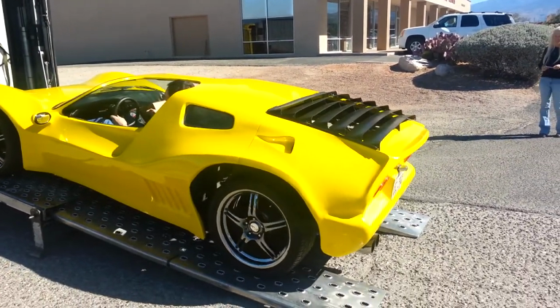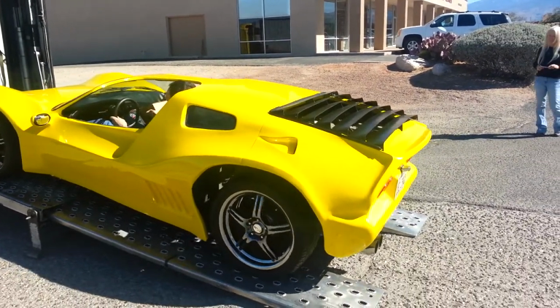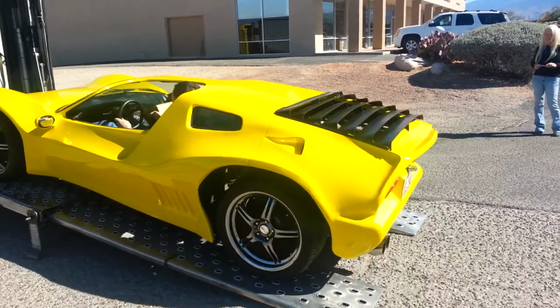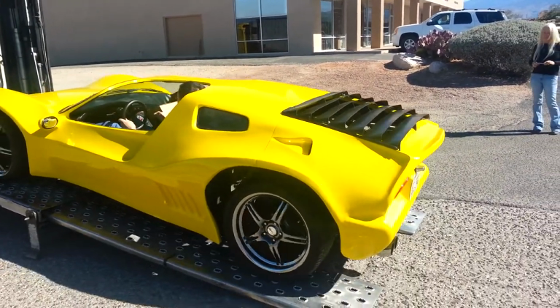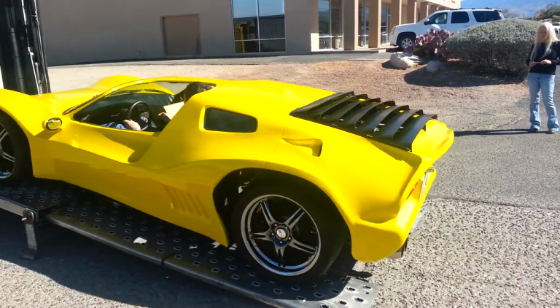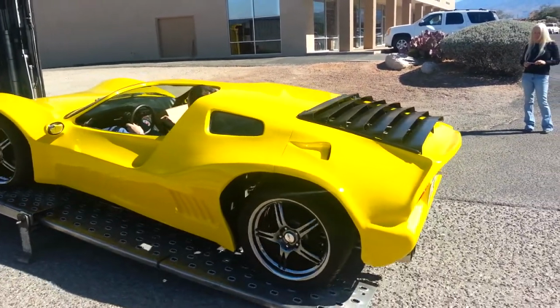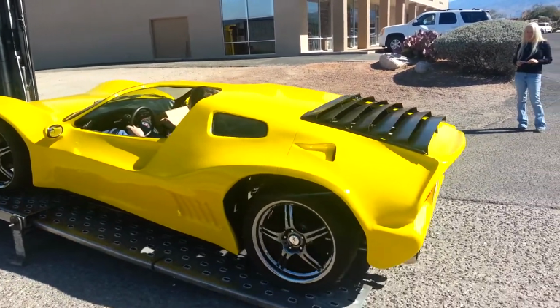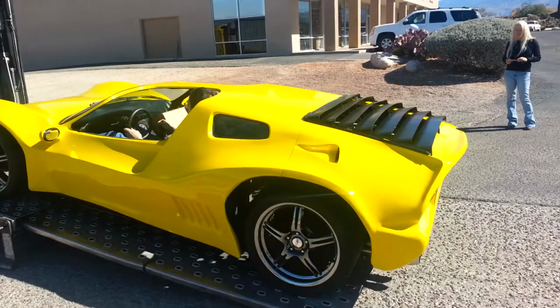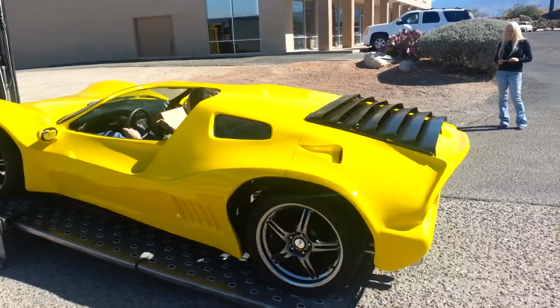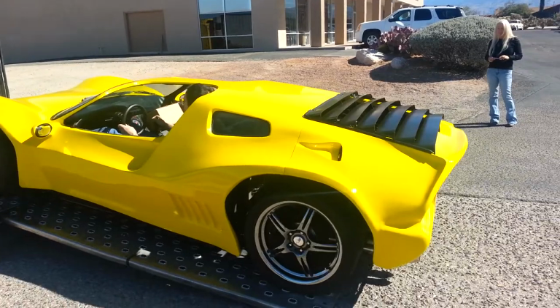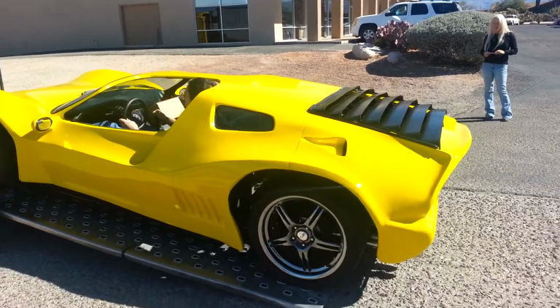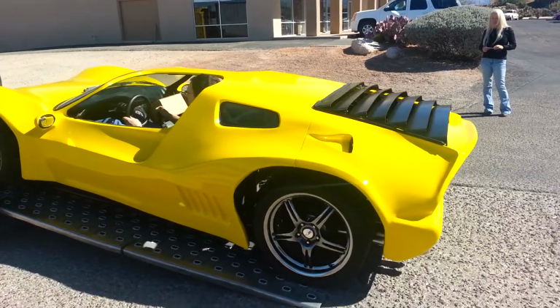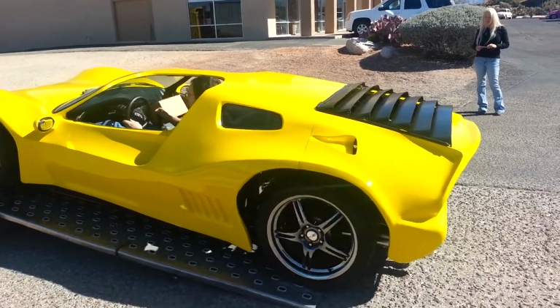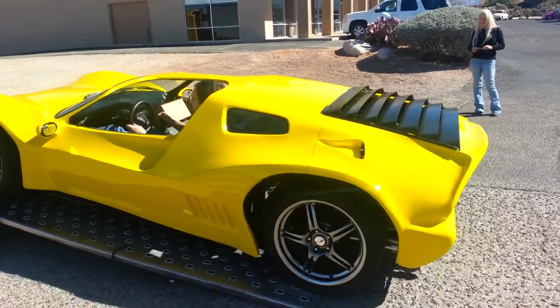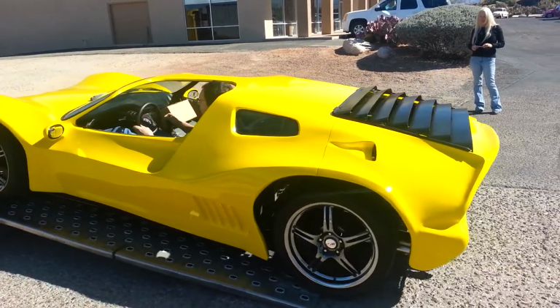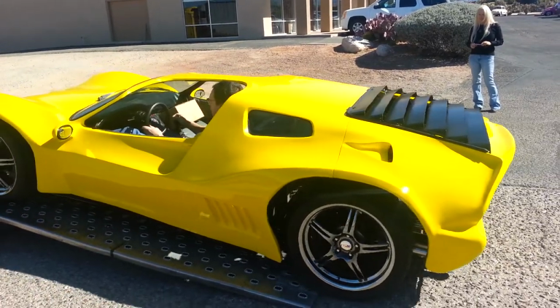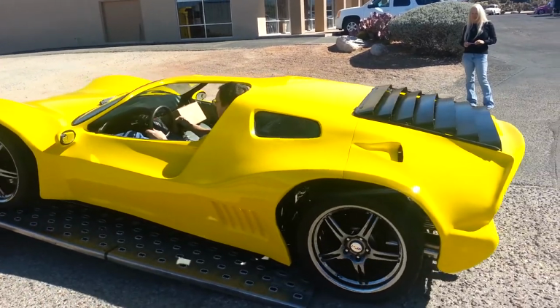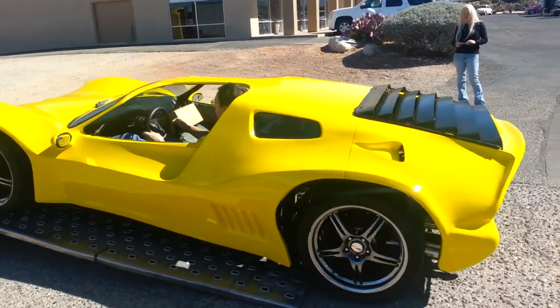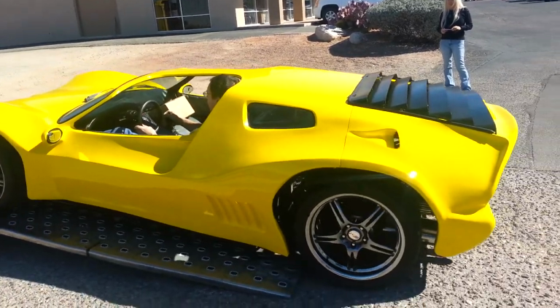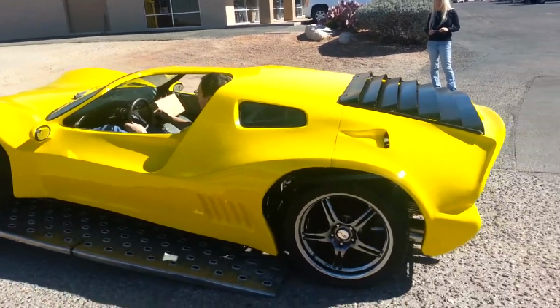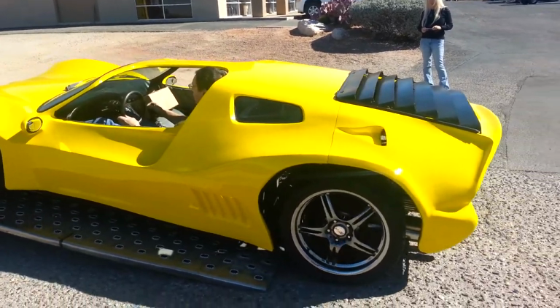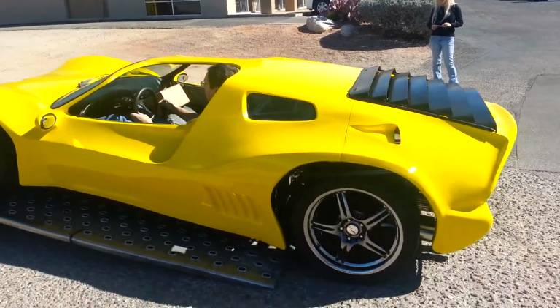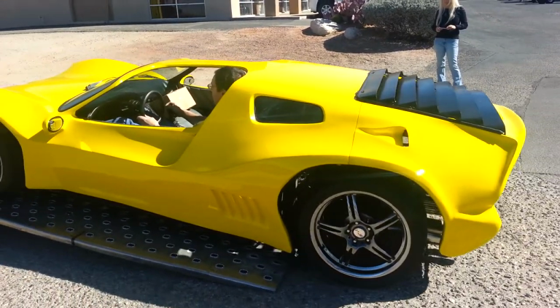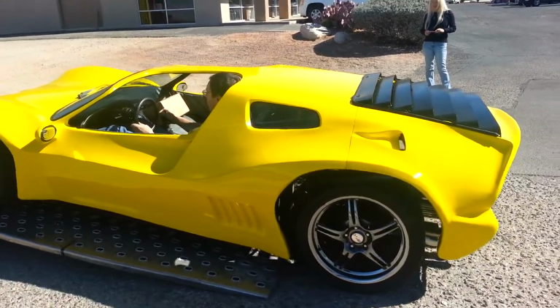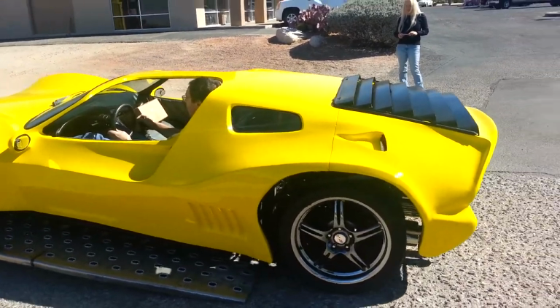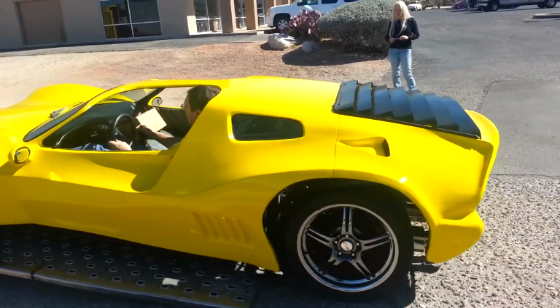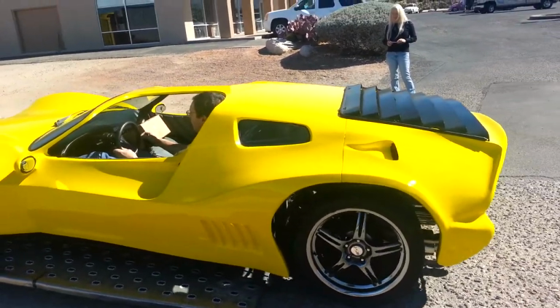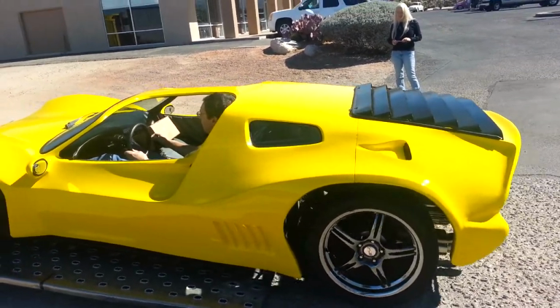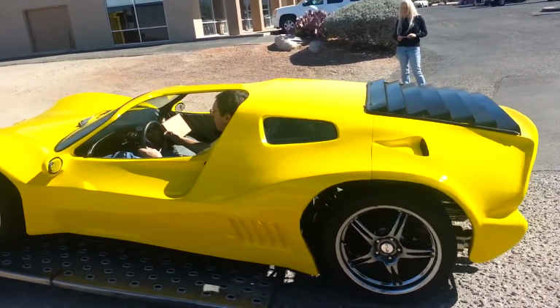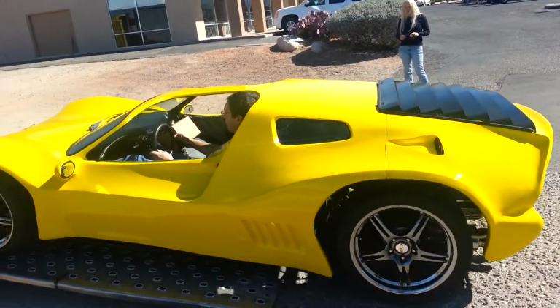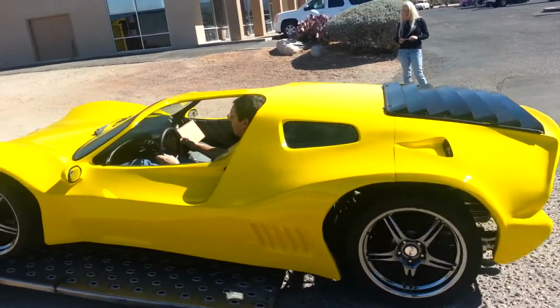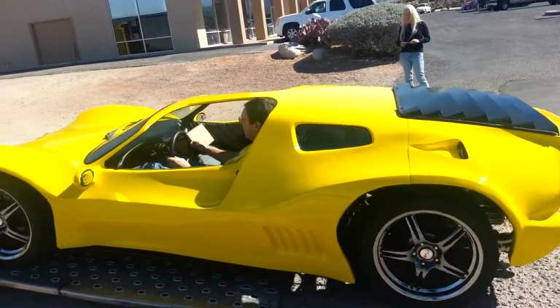It's got a 2180 in it. Really? It's got a '63.